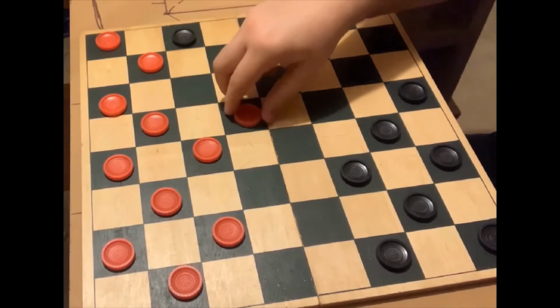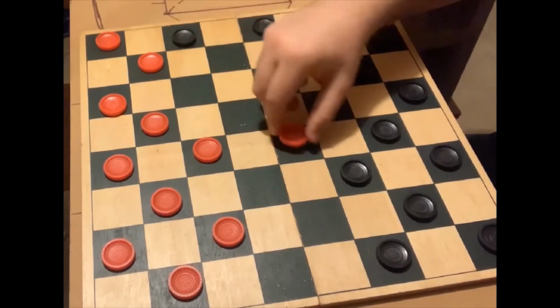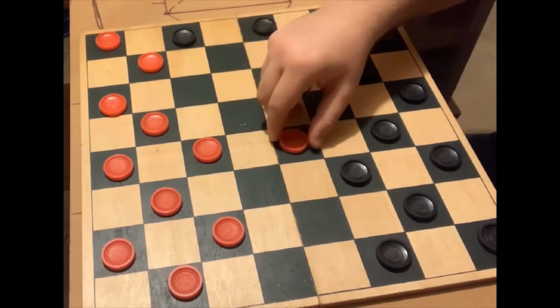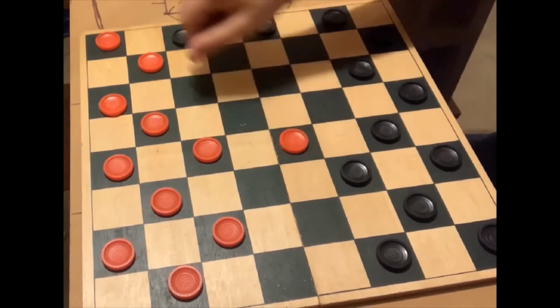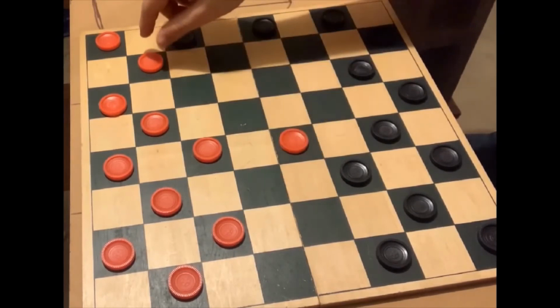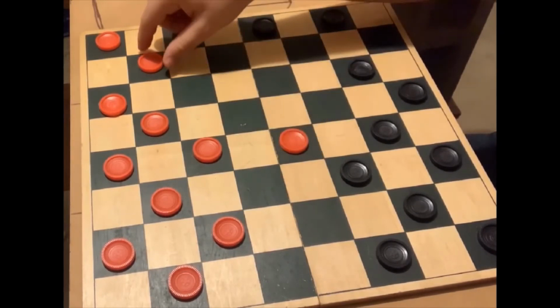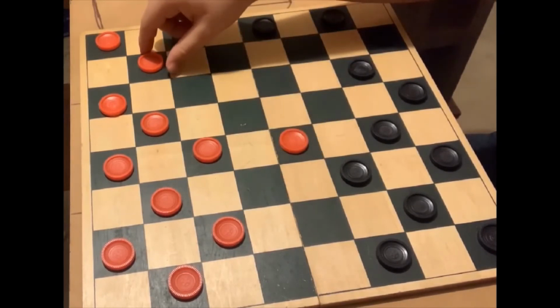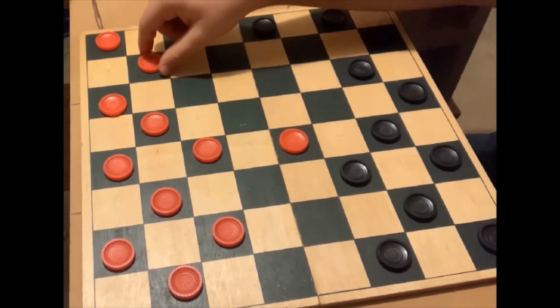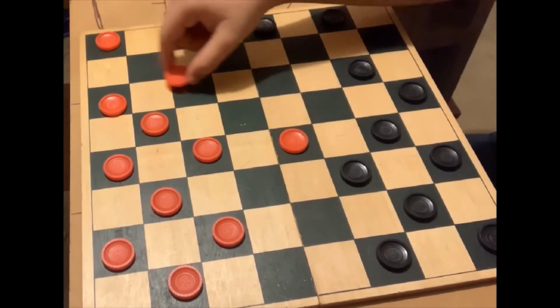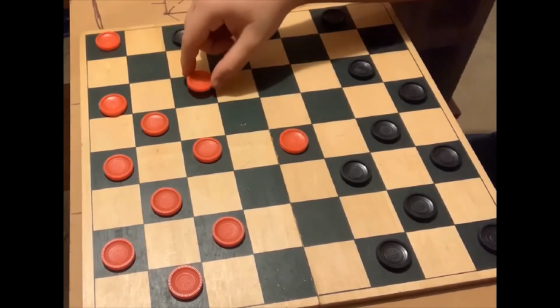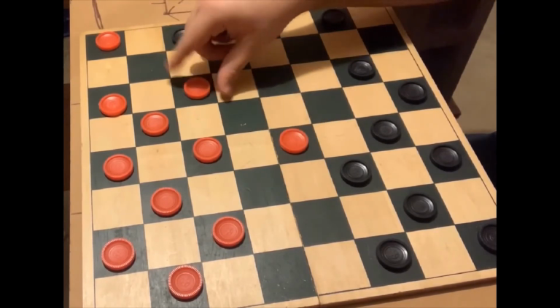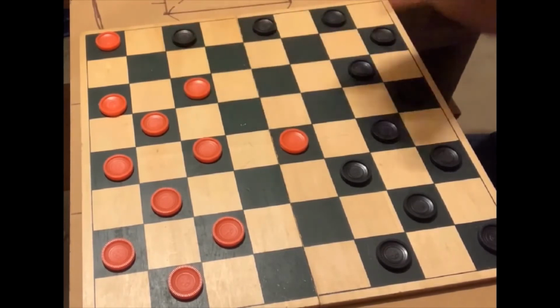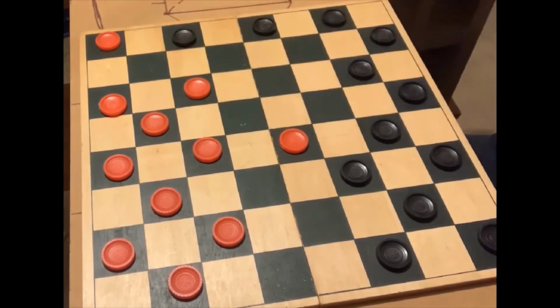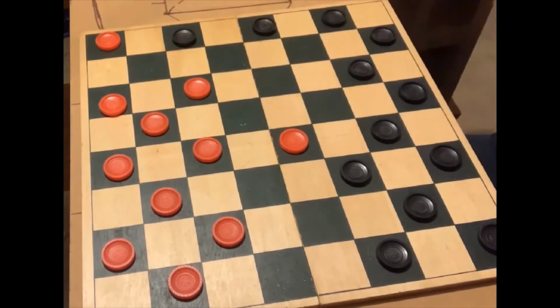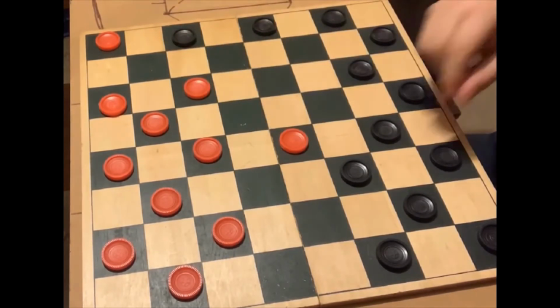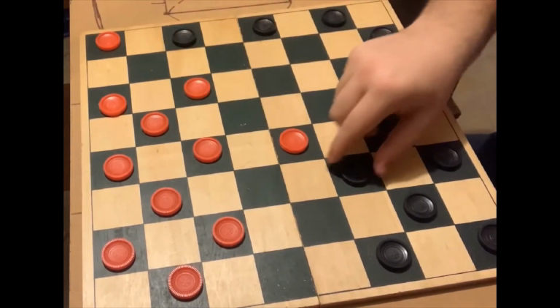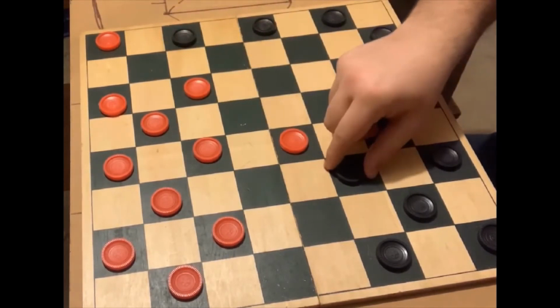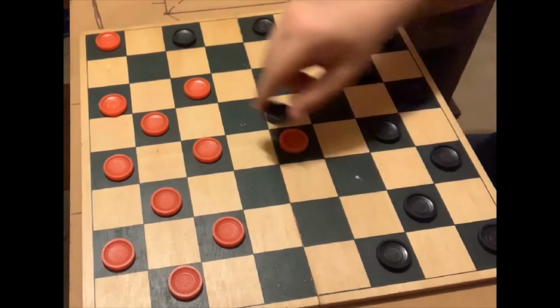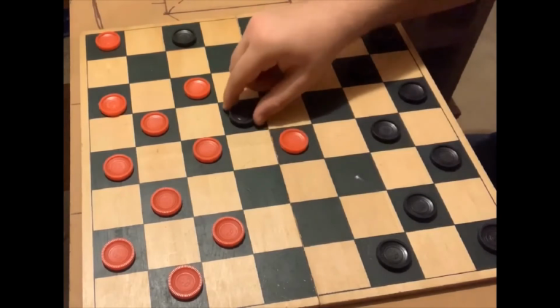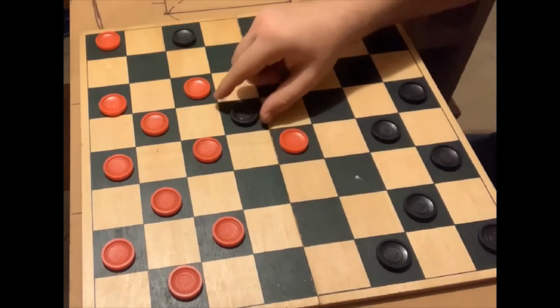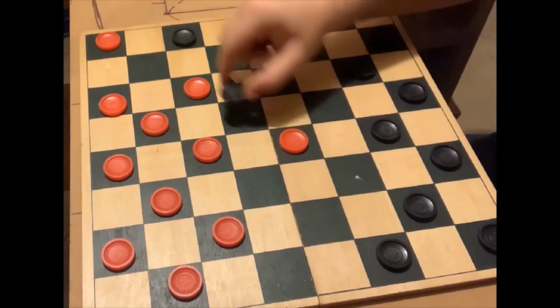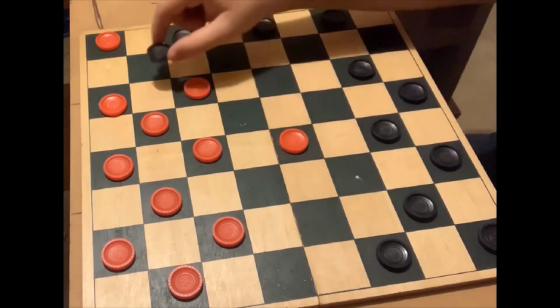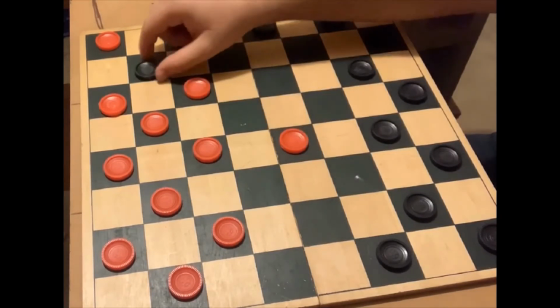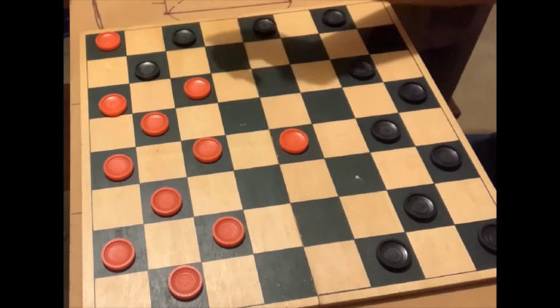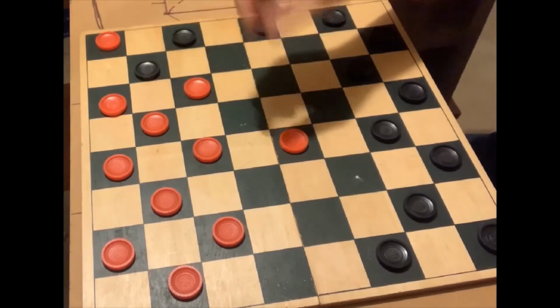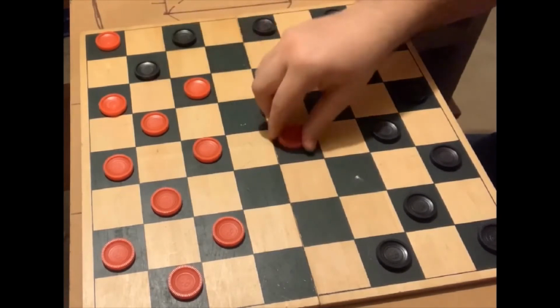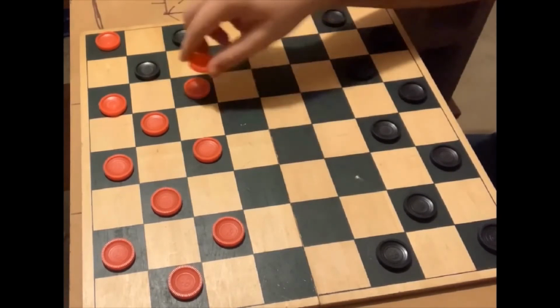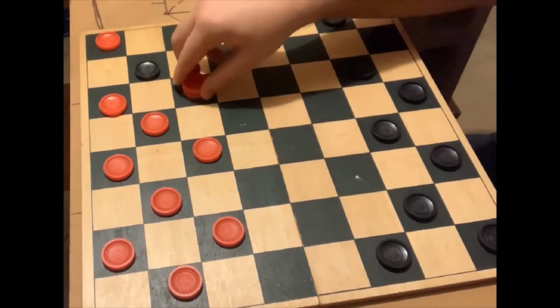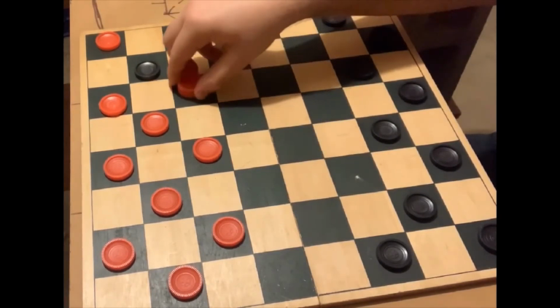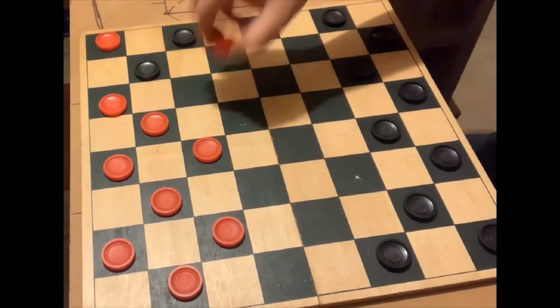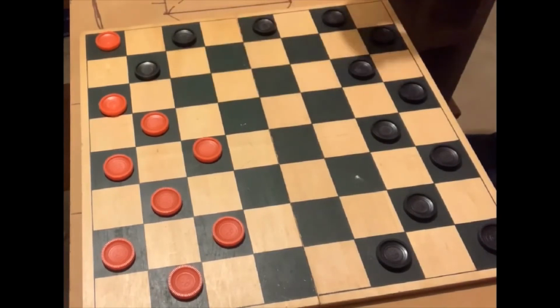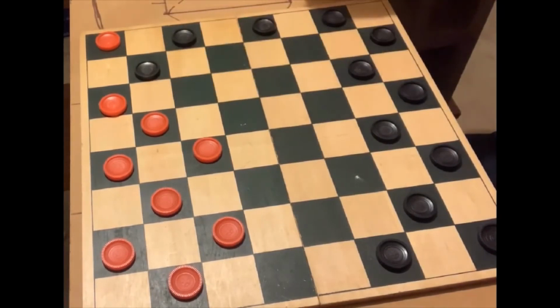Now if the opponent somehow gets into this position, just like this, you can jump them twice and you can take those pieces.